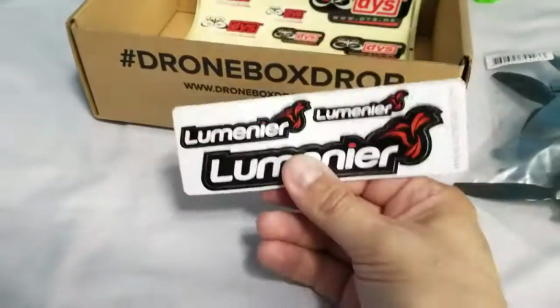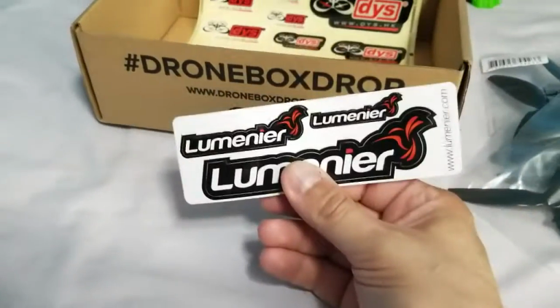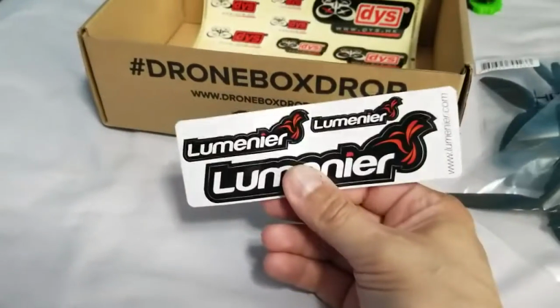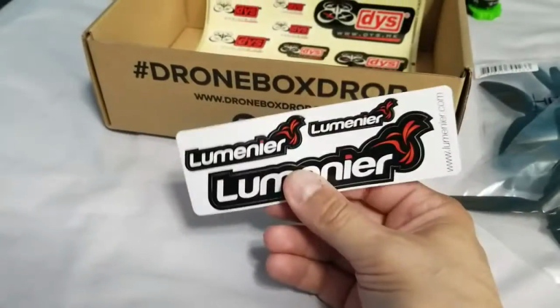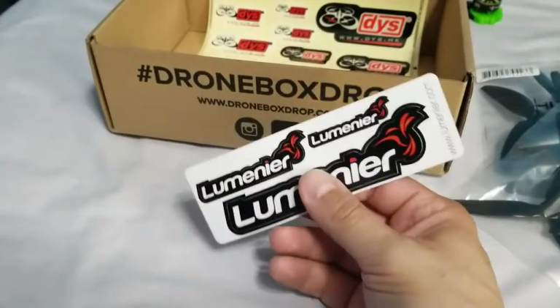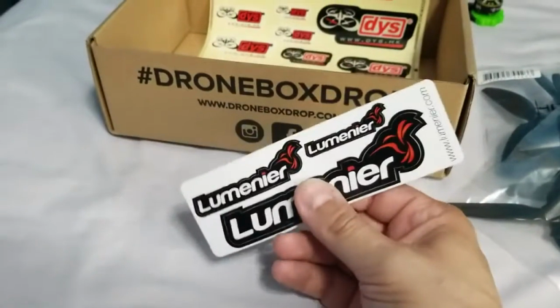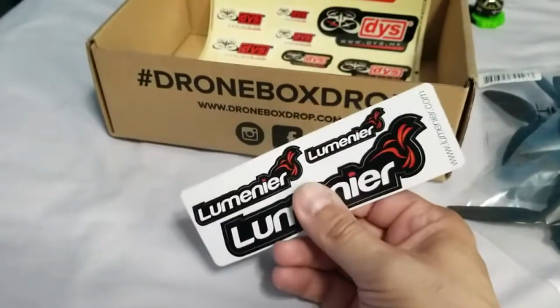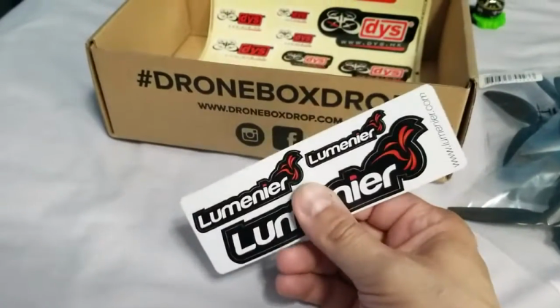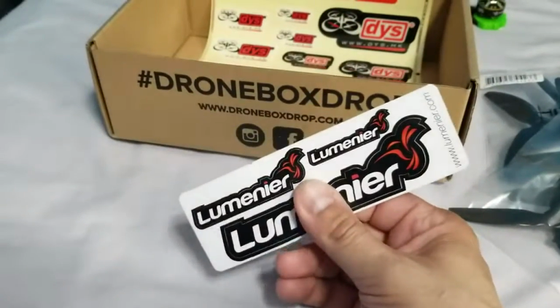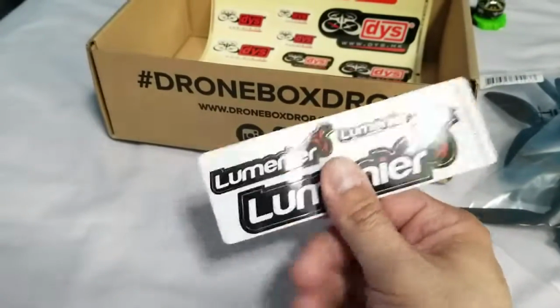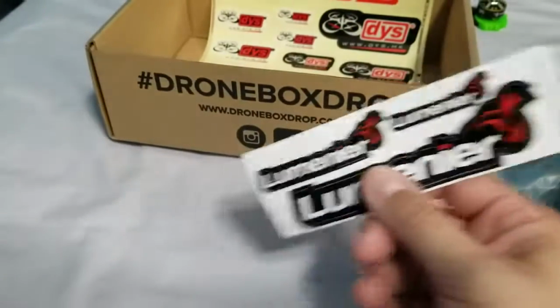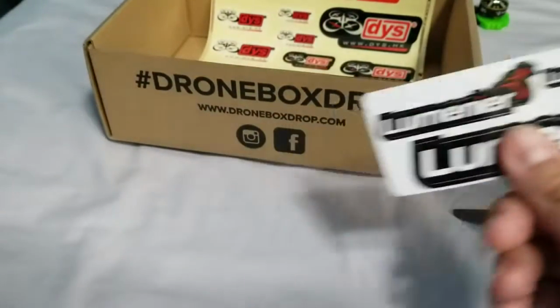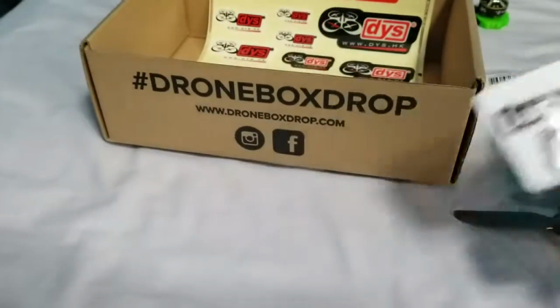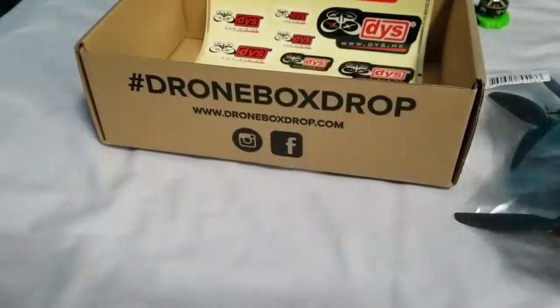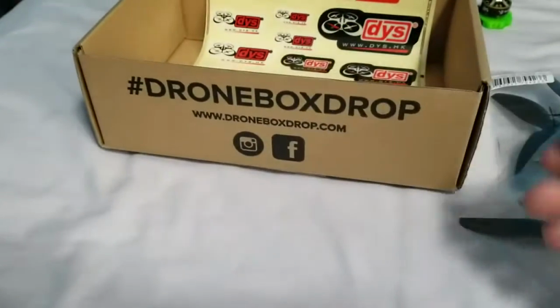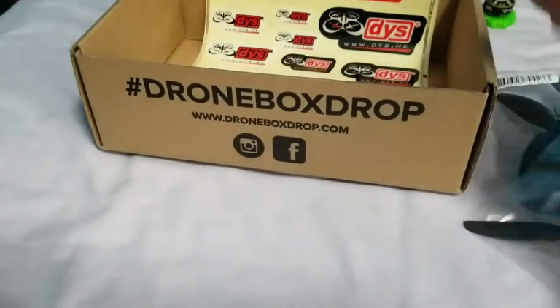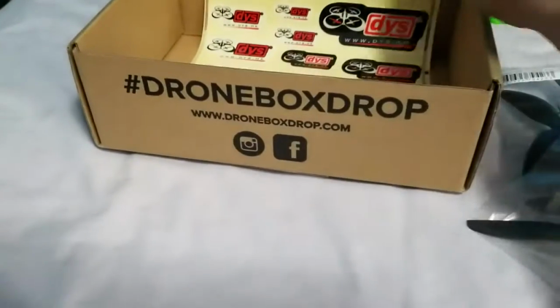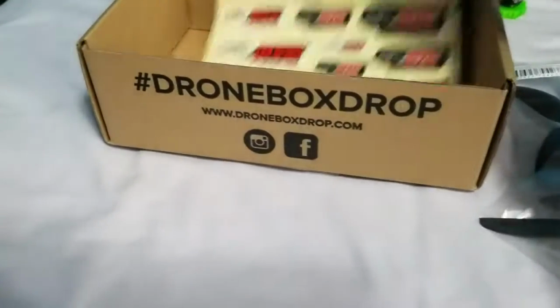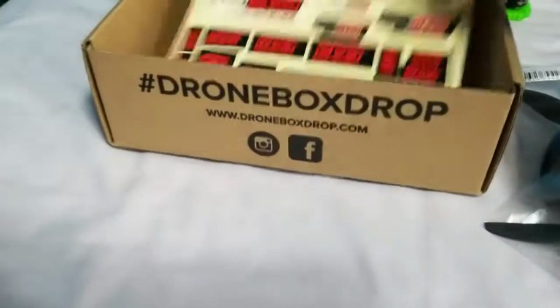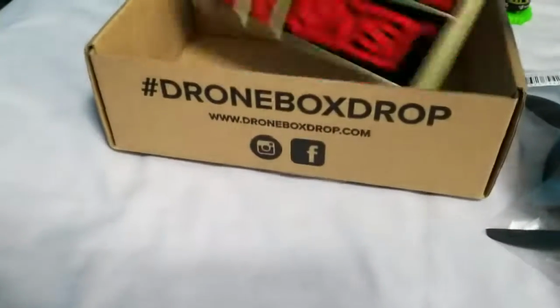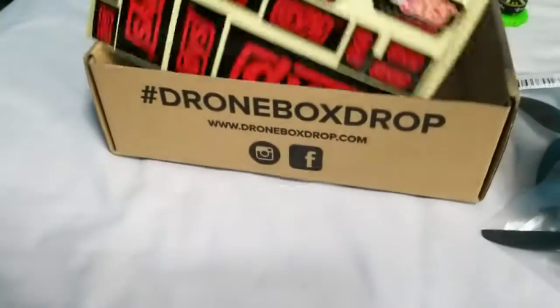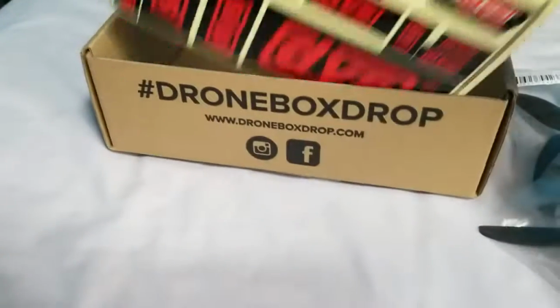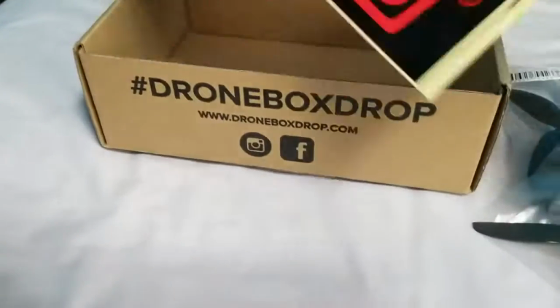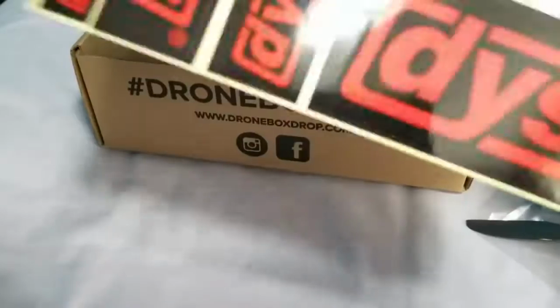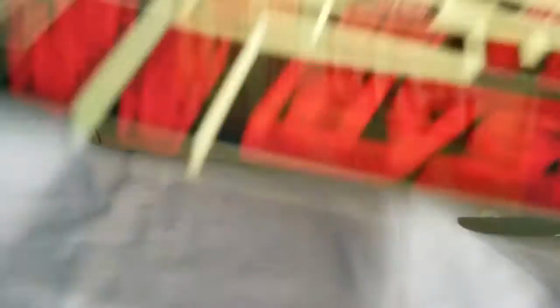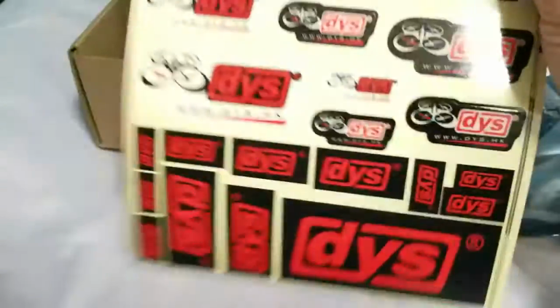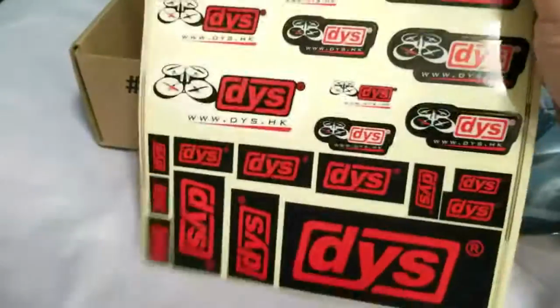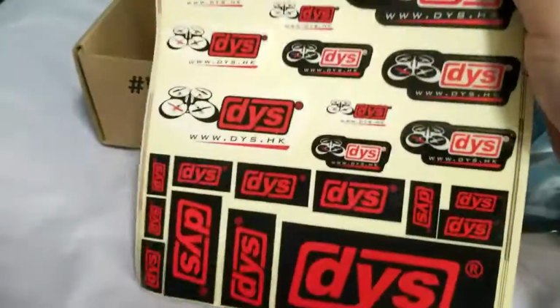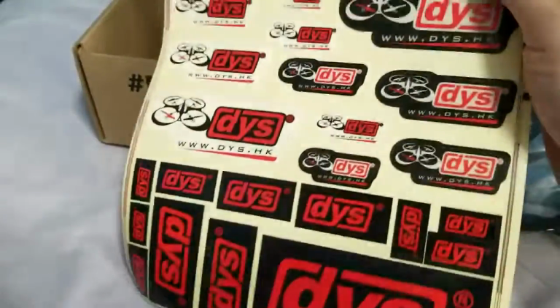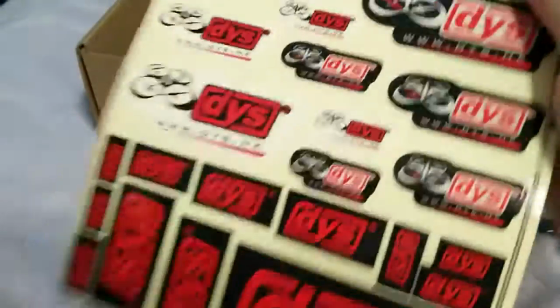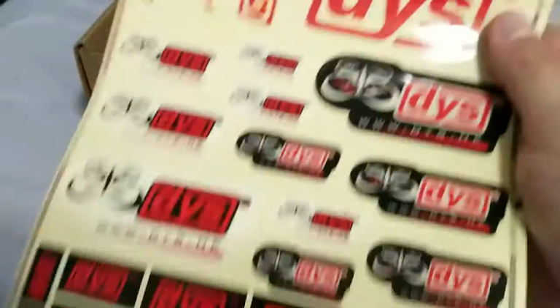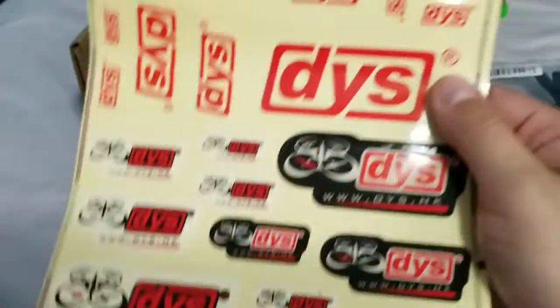Some Lumineer stickers and a ton of DYS stickers.